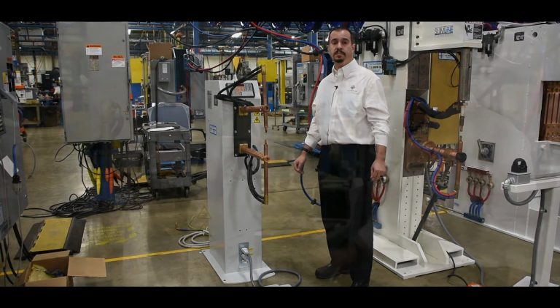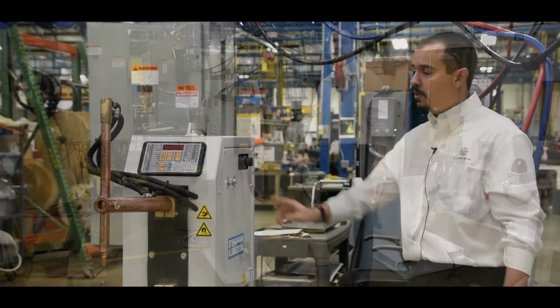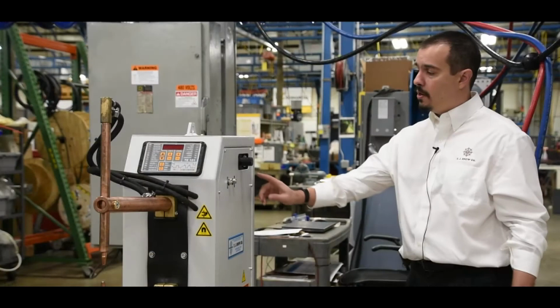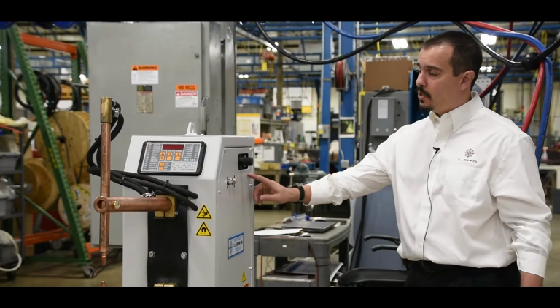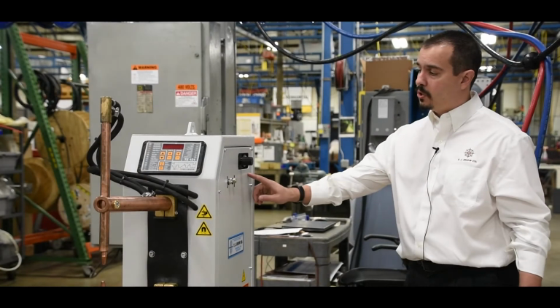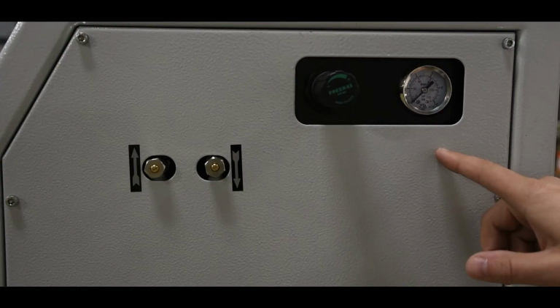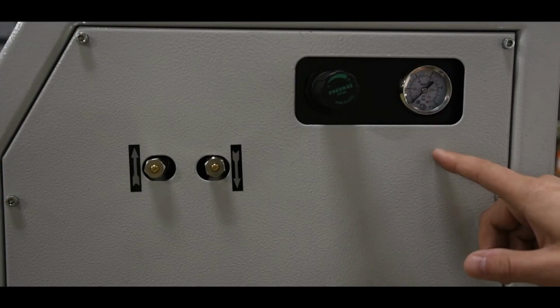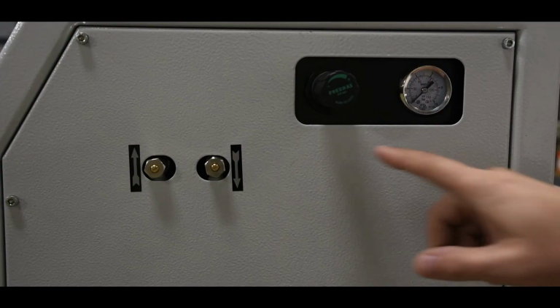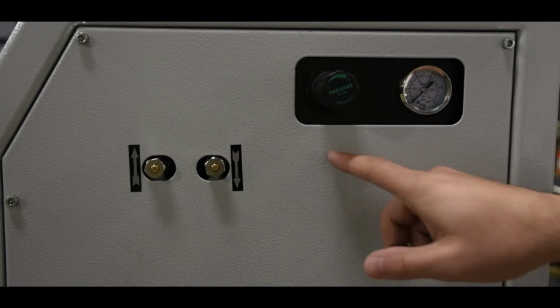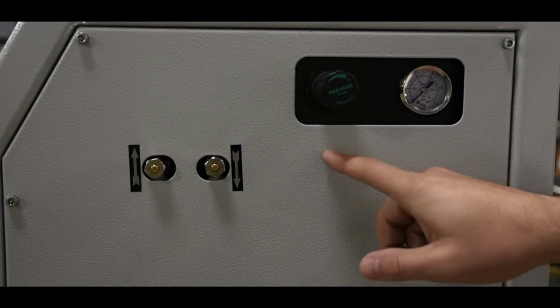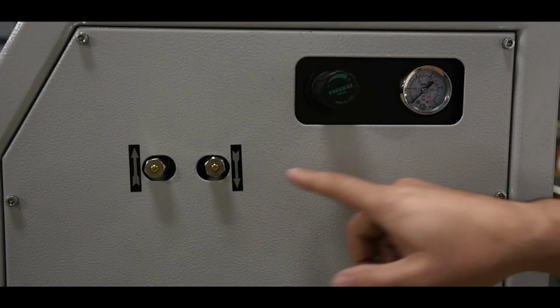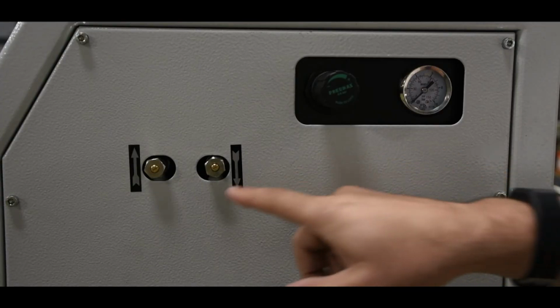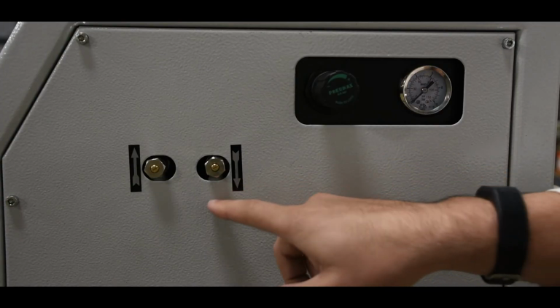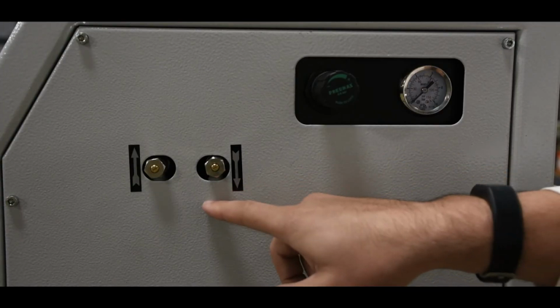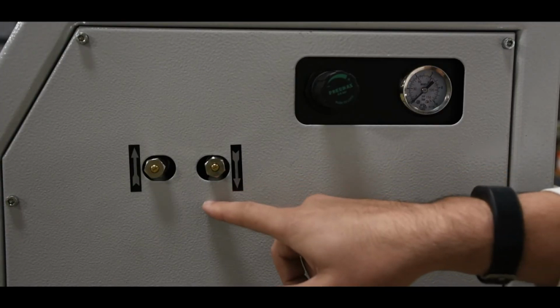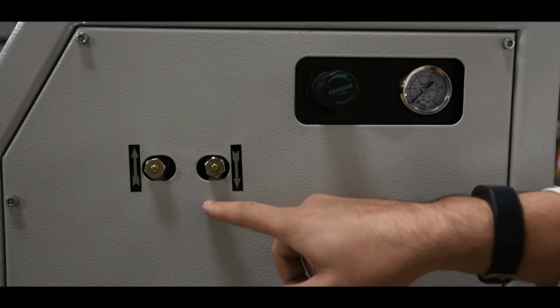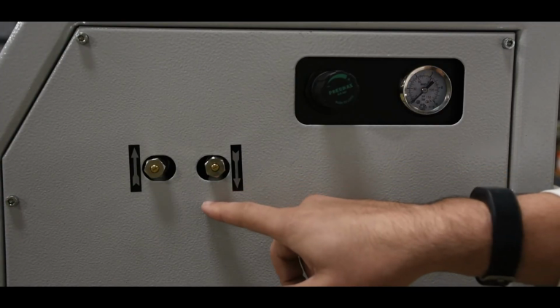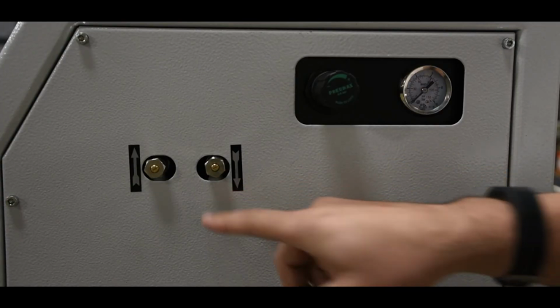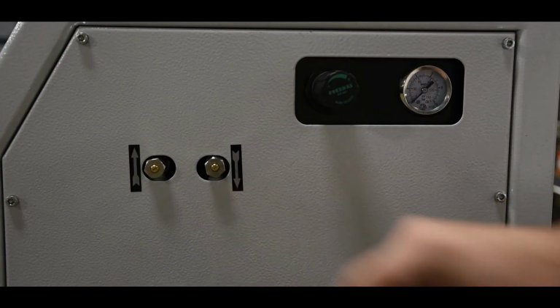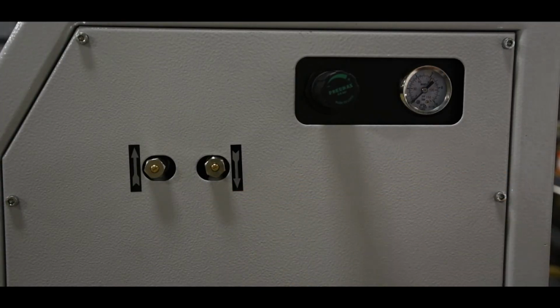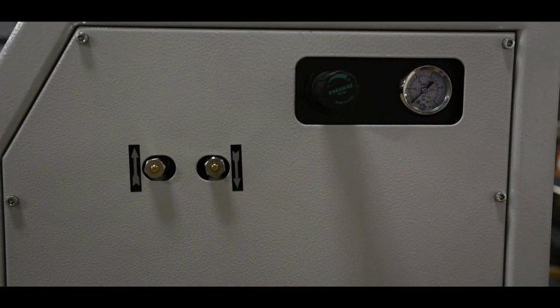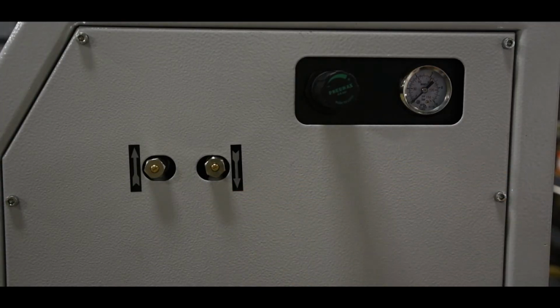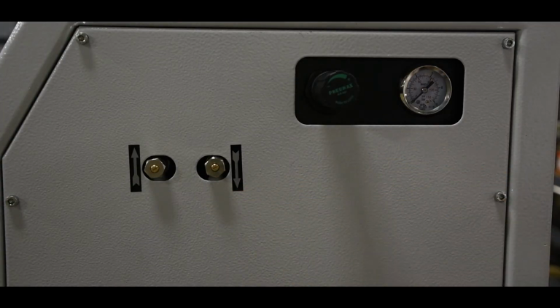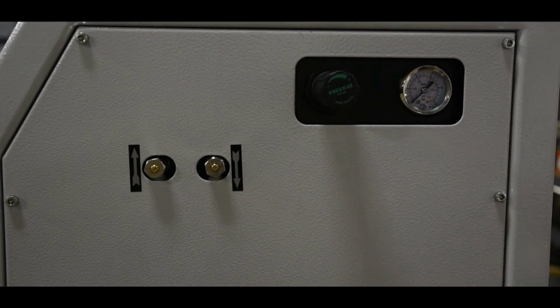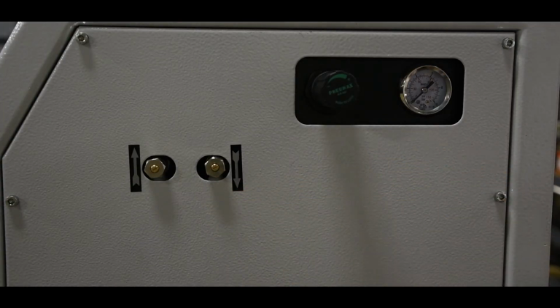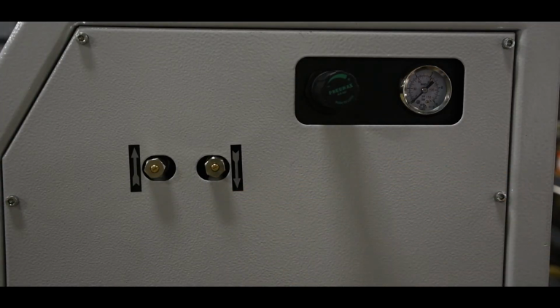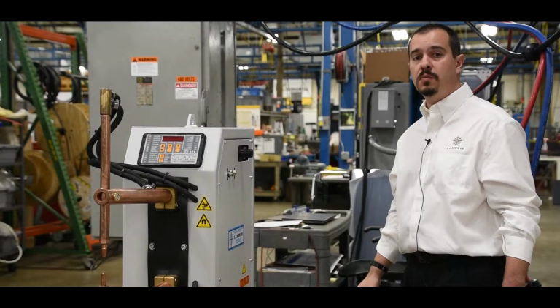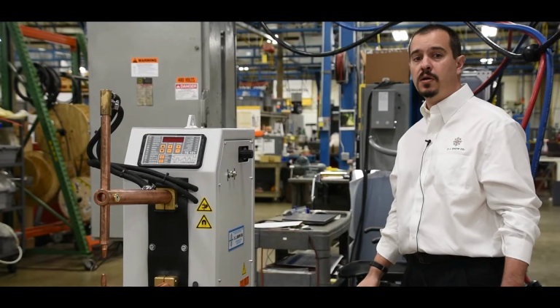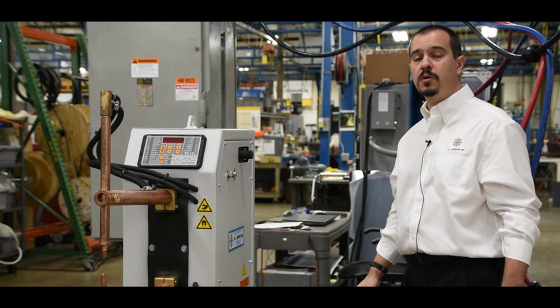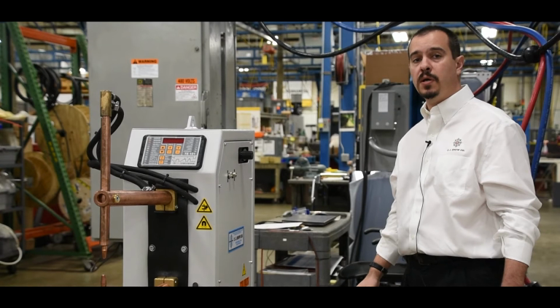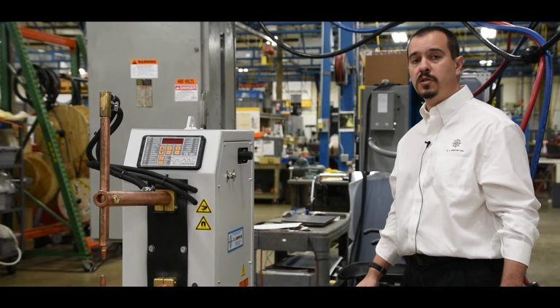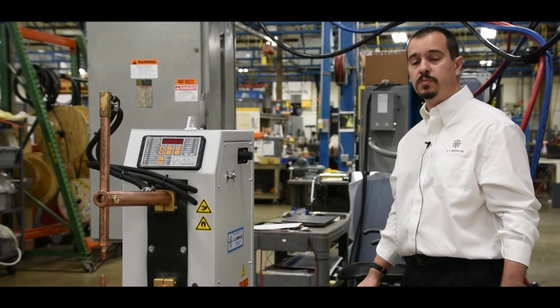The air pressure gauge, regulator, and speed controls are mounted at the top of the frame, making it easy to monitor and make adjustments.